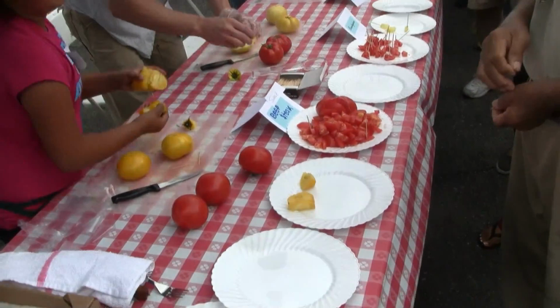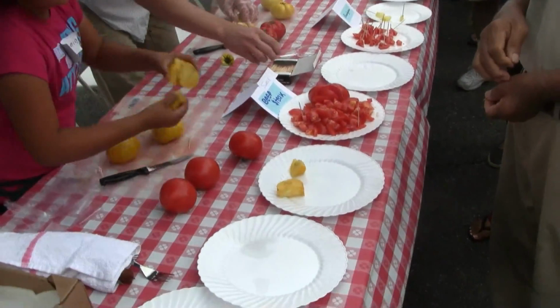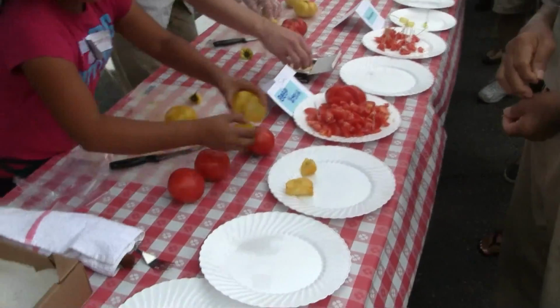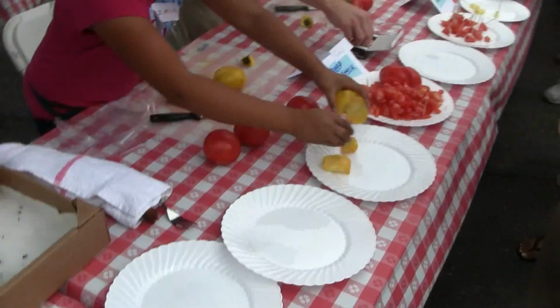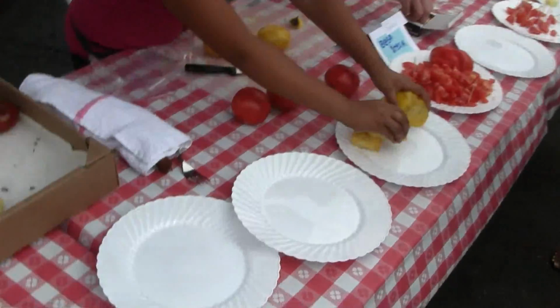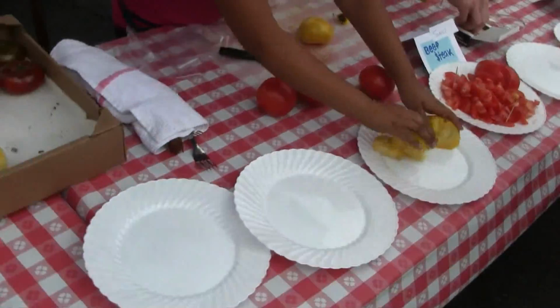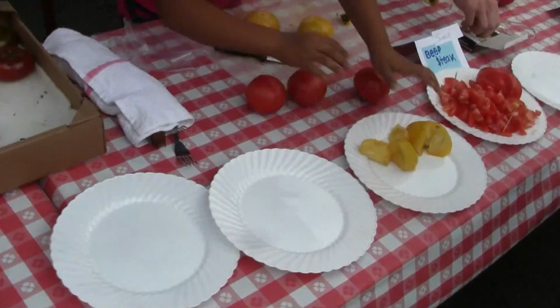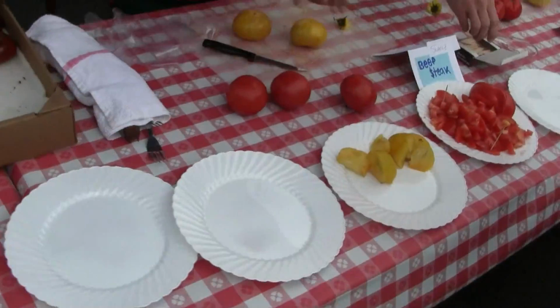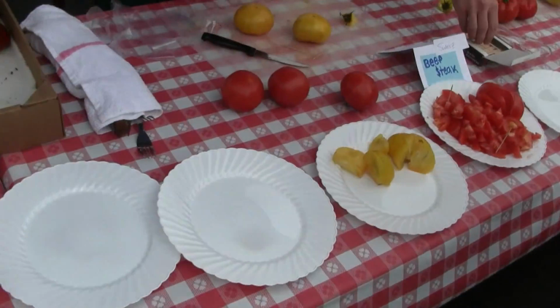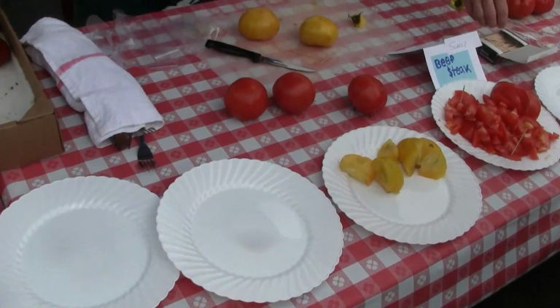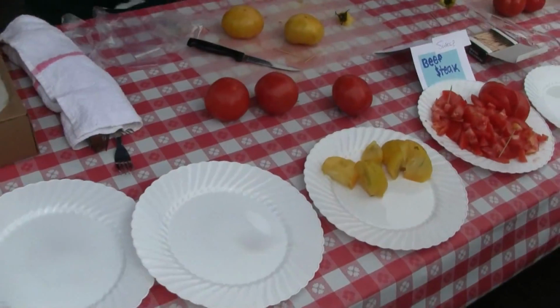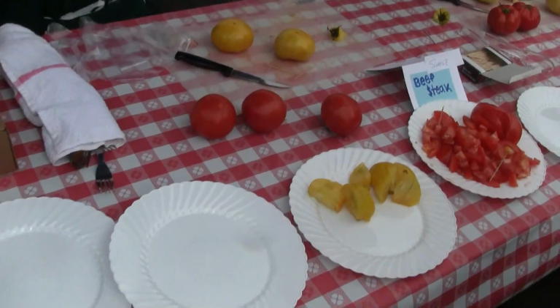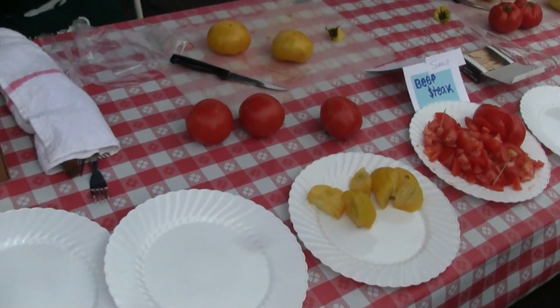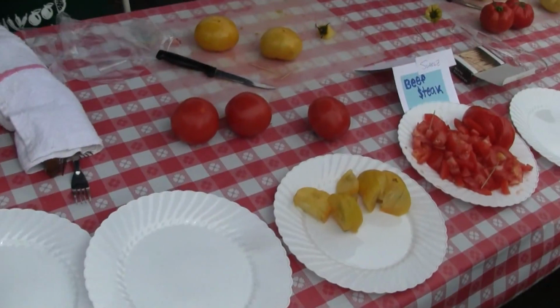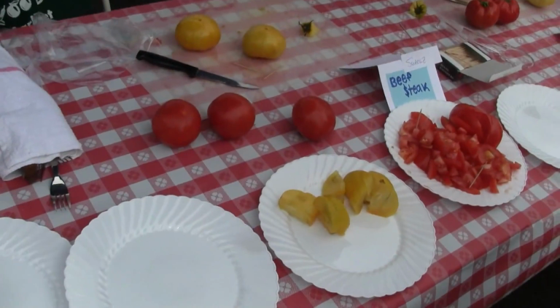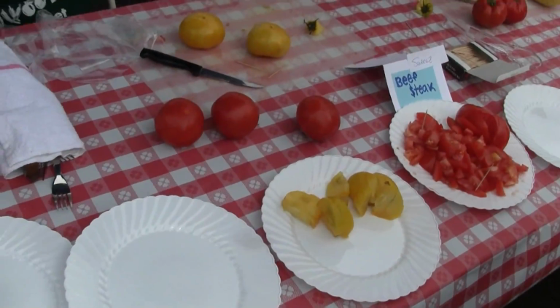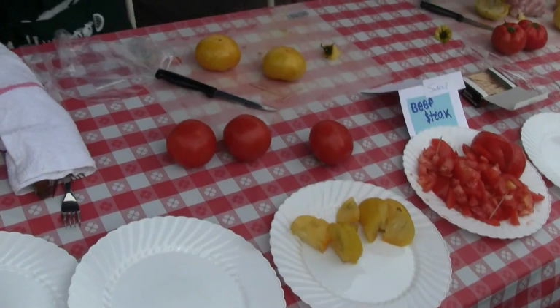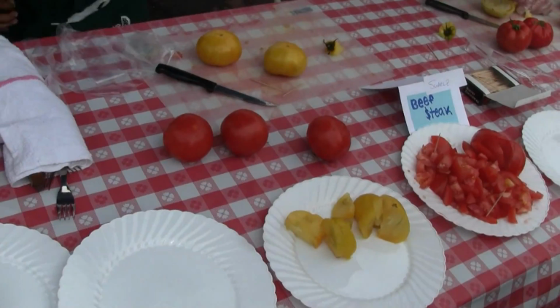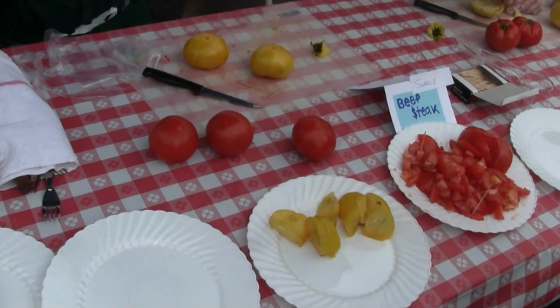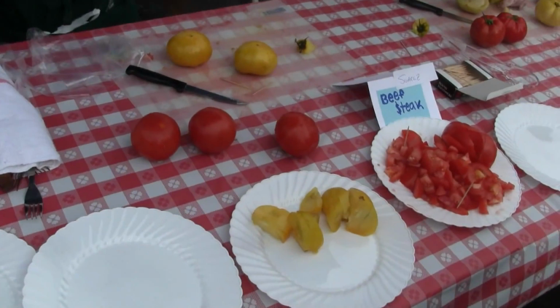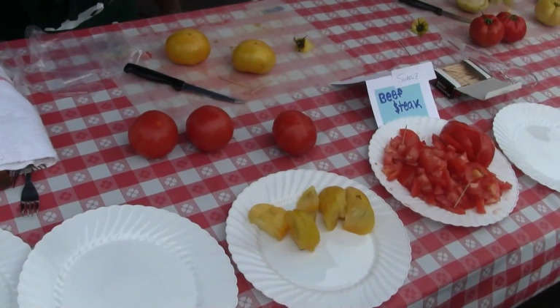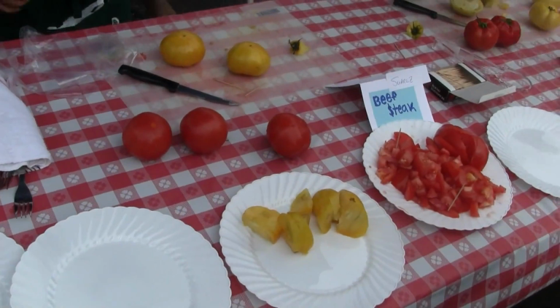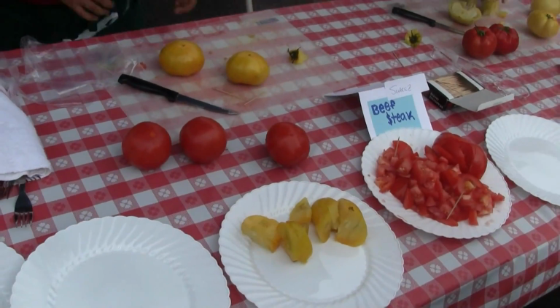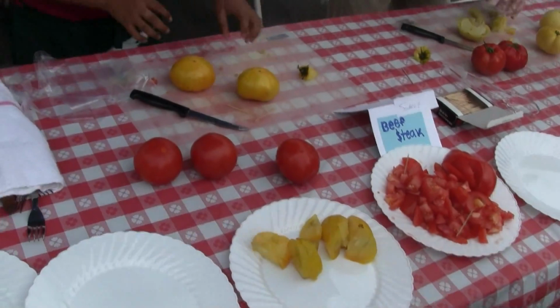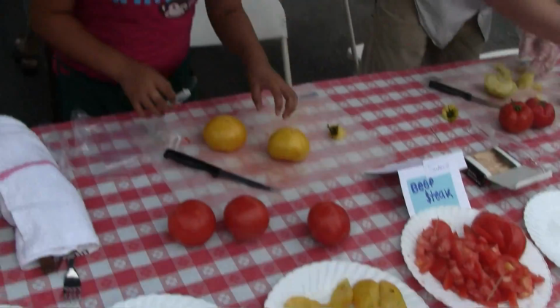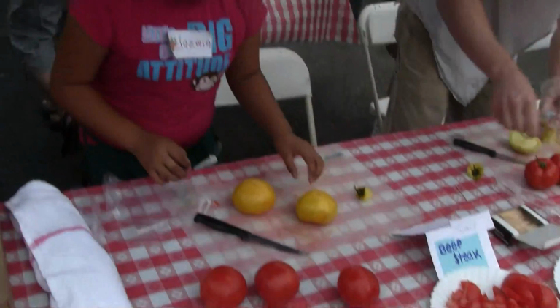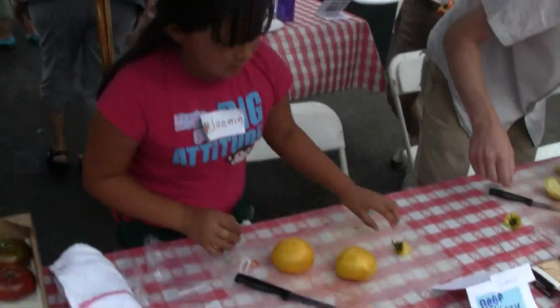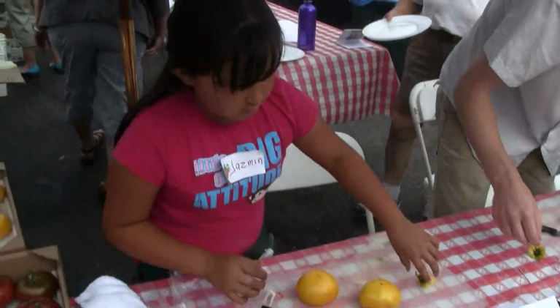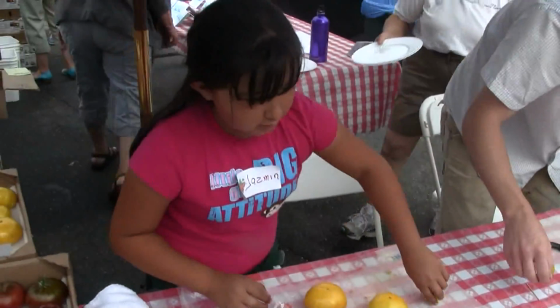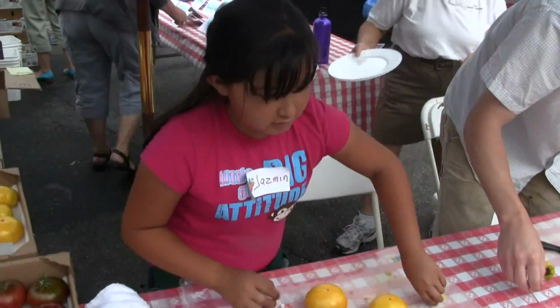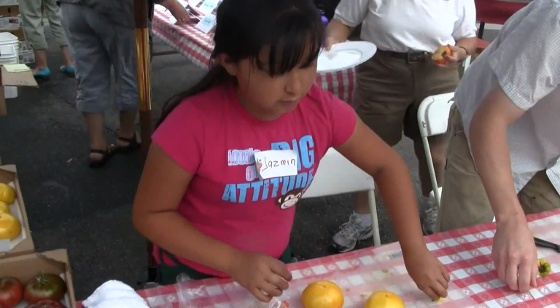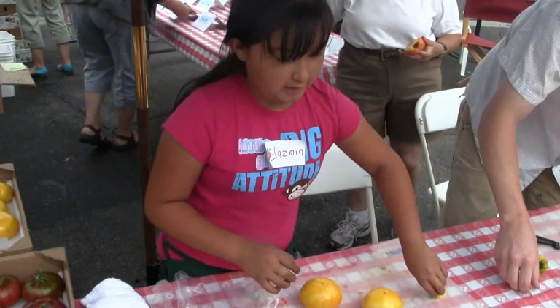This is the striped zebra — yellow zebra, I mean. It's very sweet.